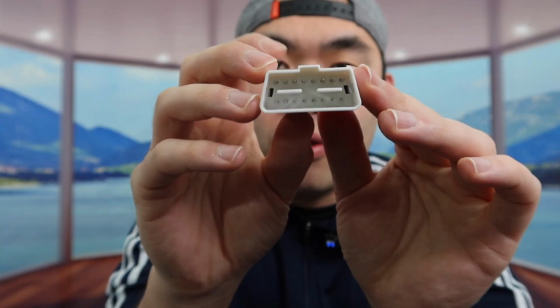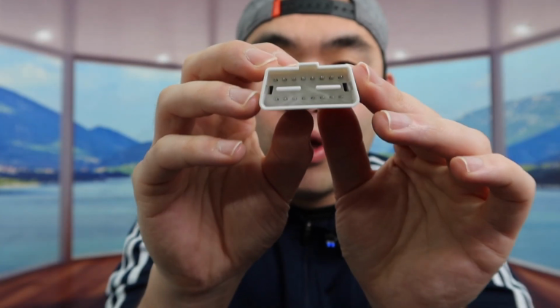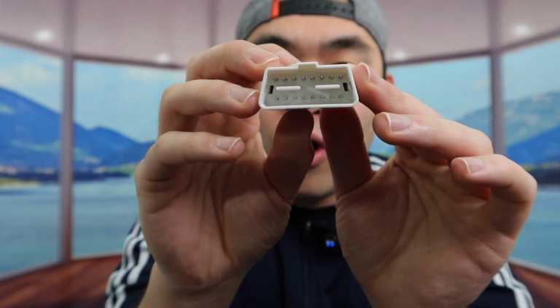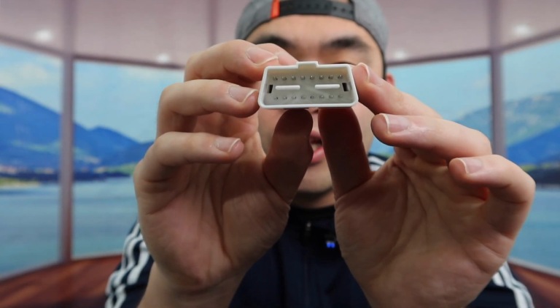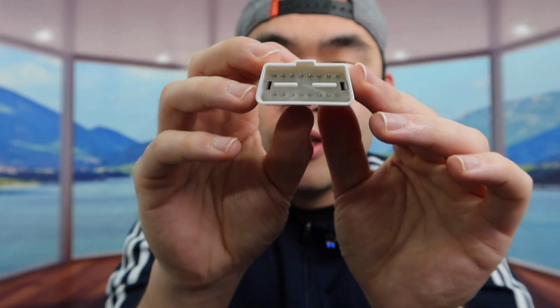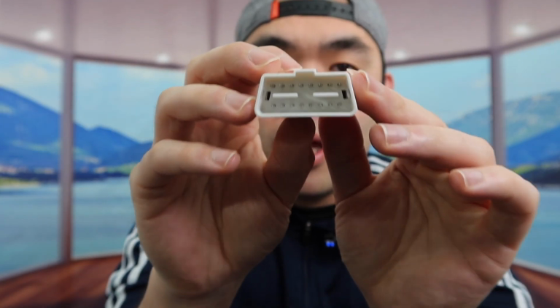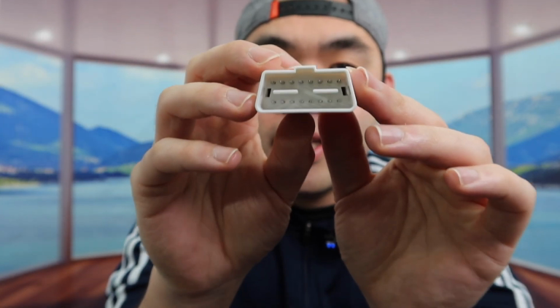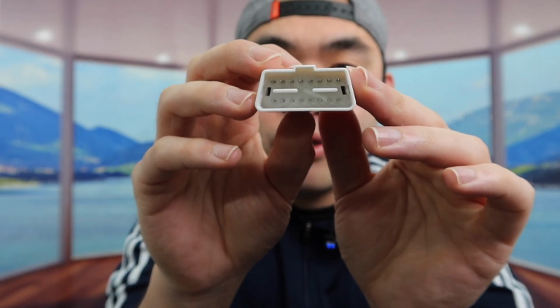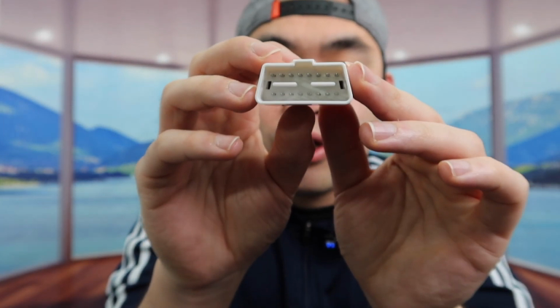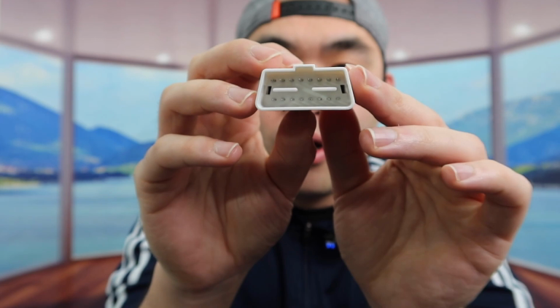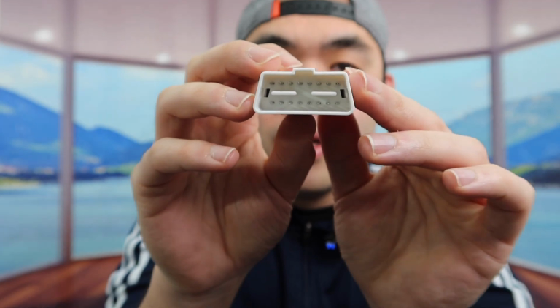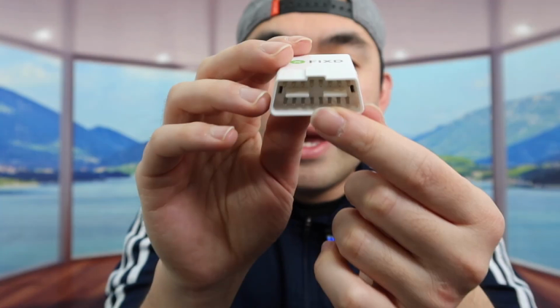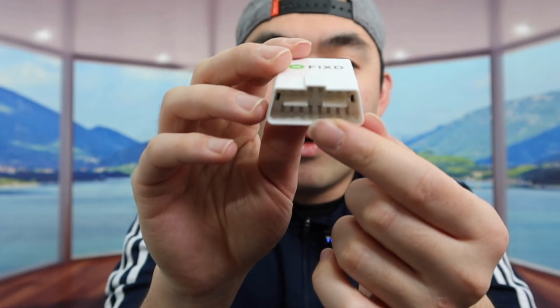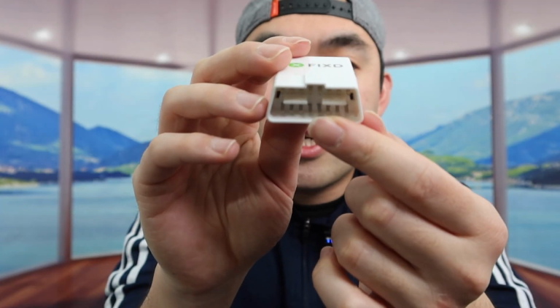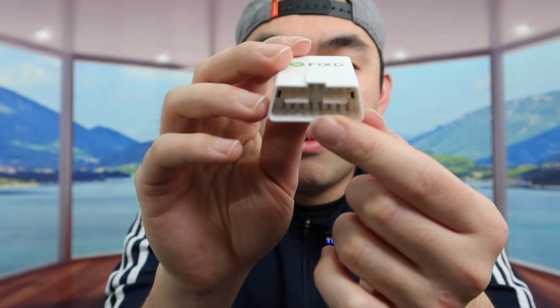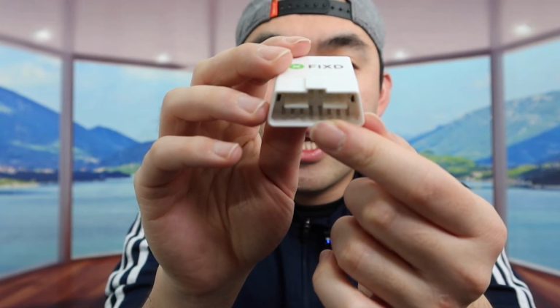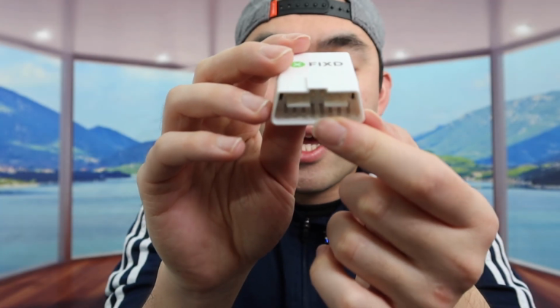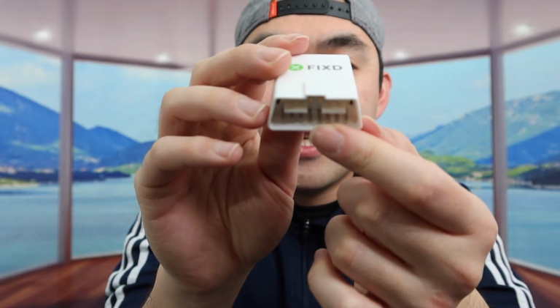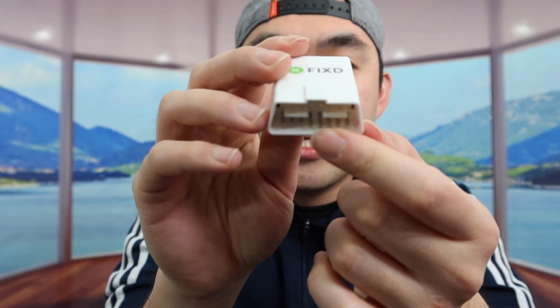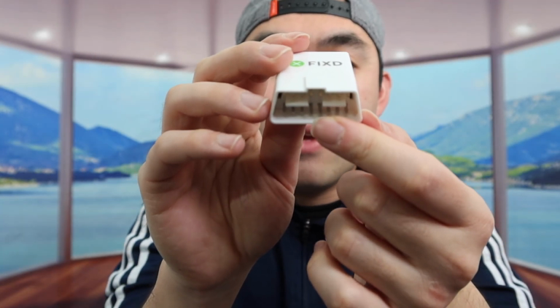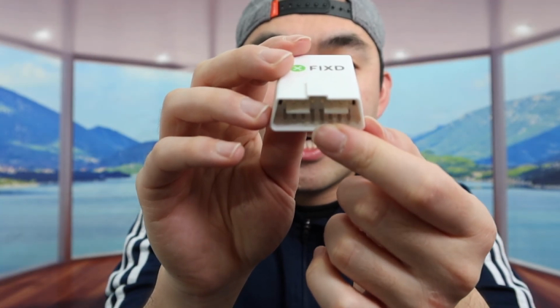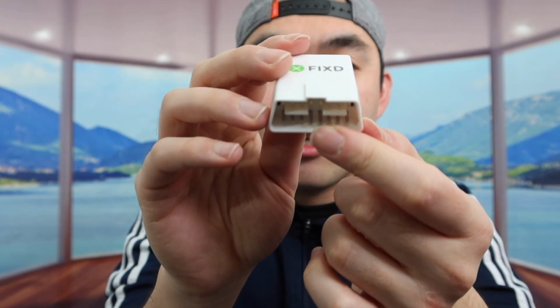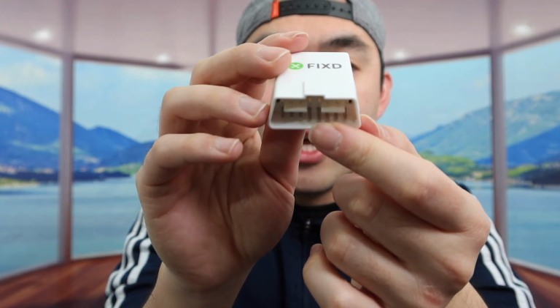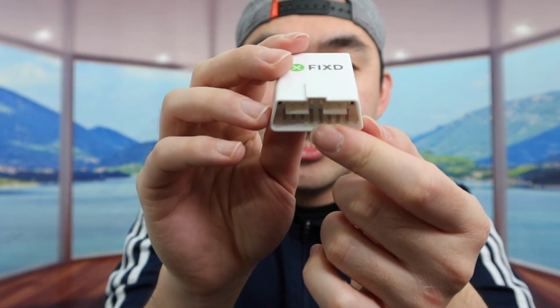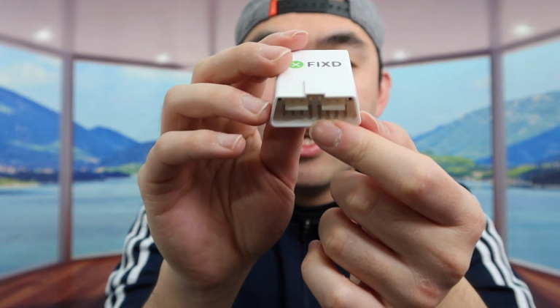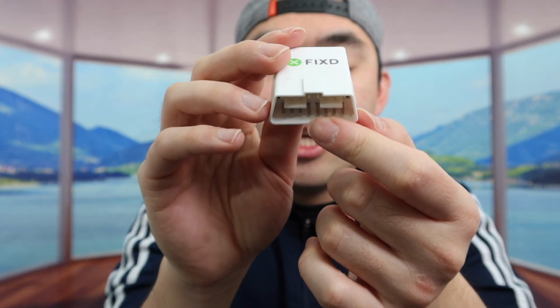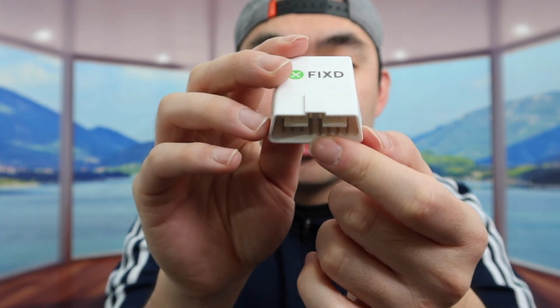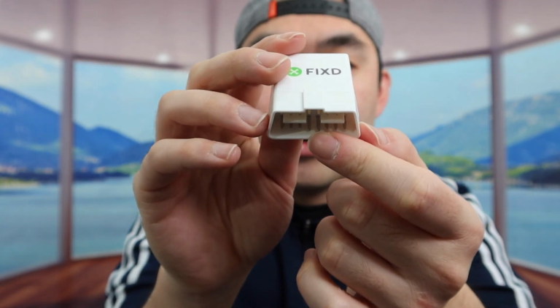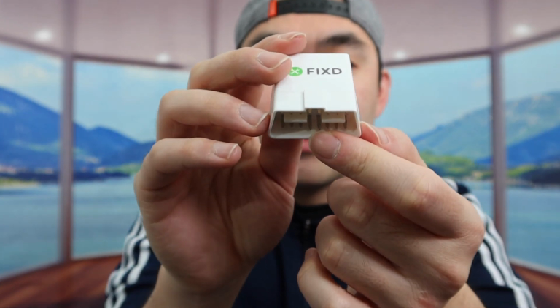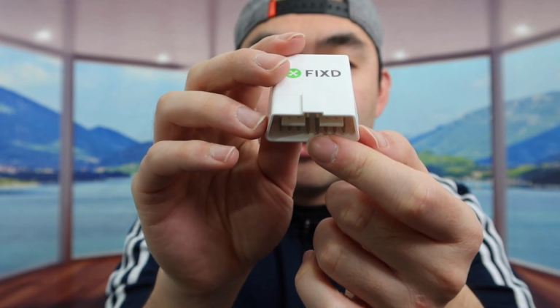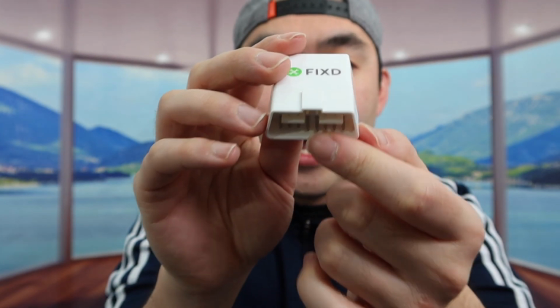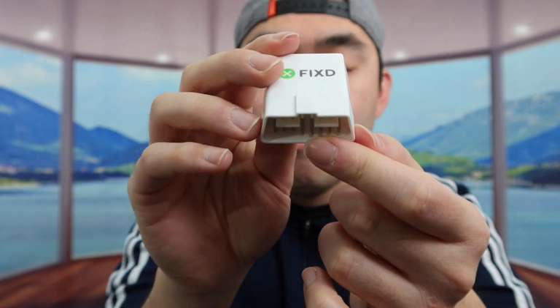So literally all you need to do is just plug this into your car. And then once you guys plug it in, if you guys start your engine, it should show you guys the result on the app.